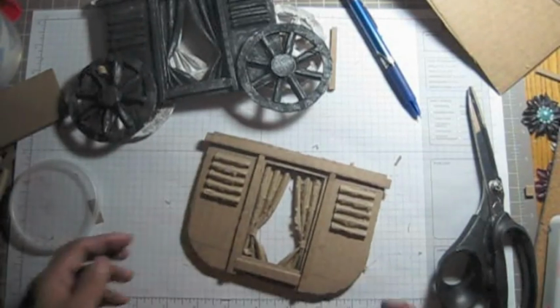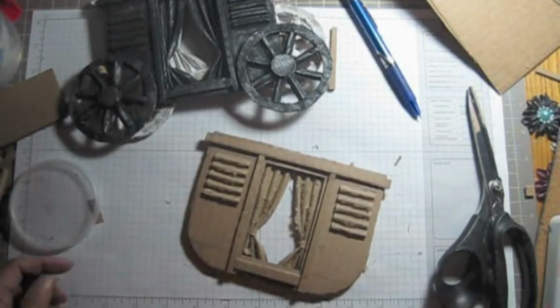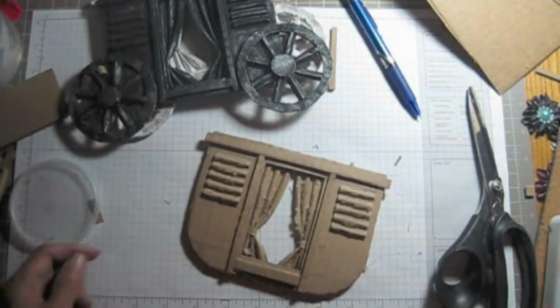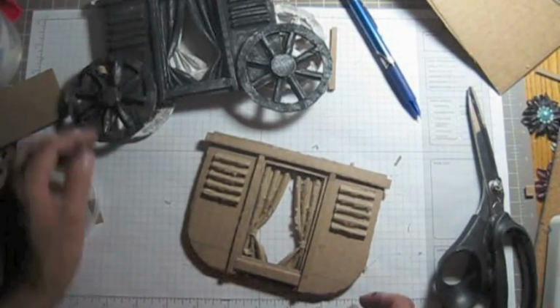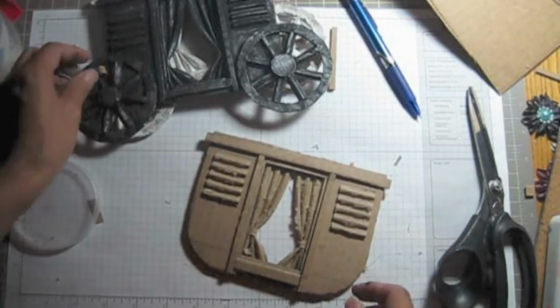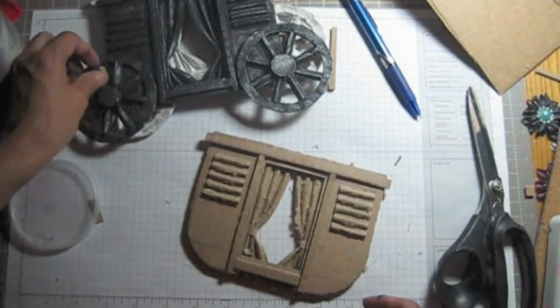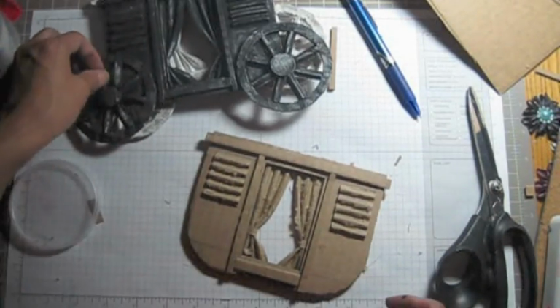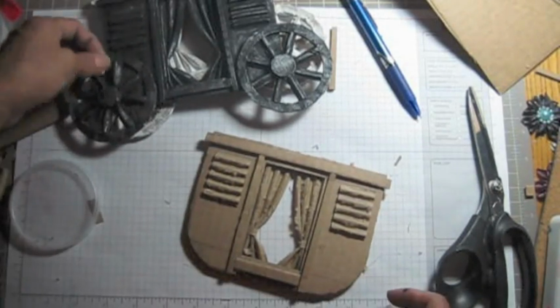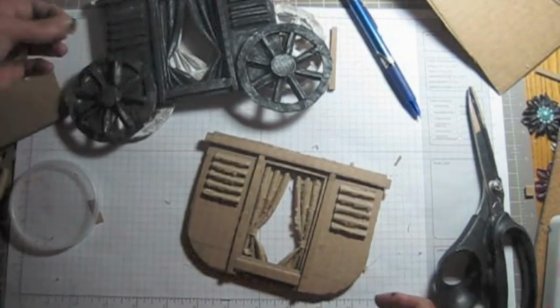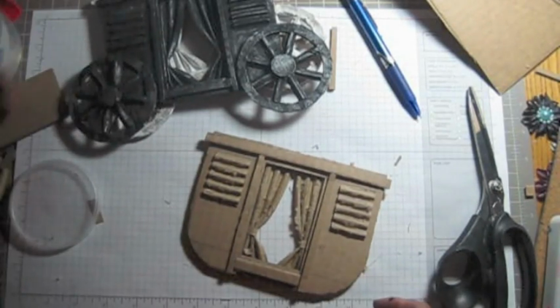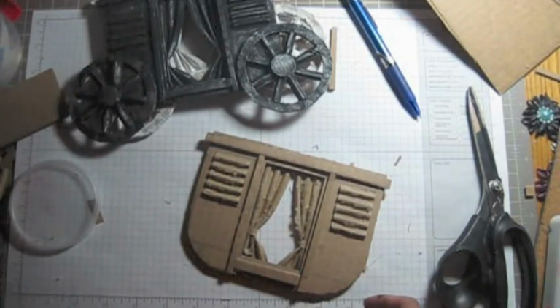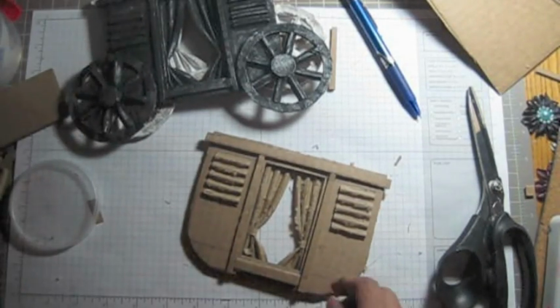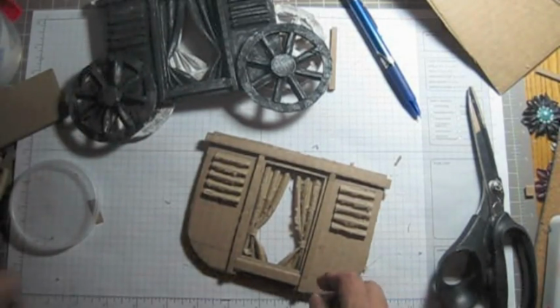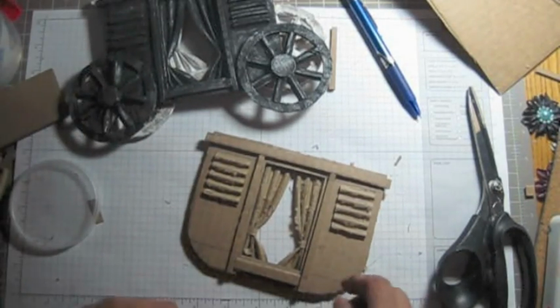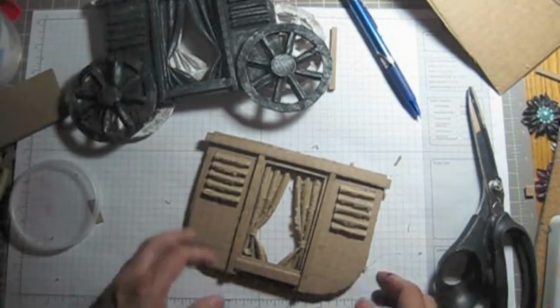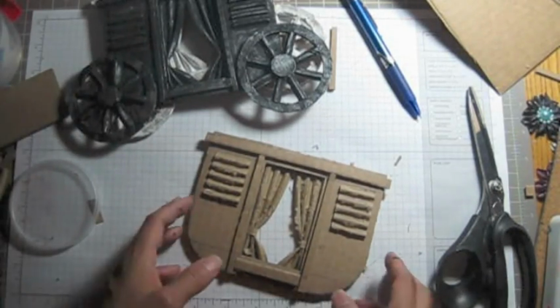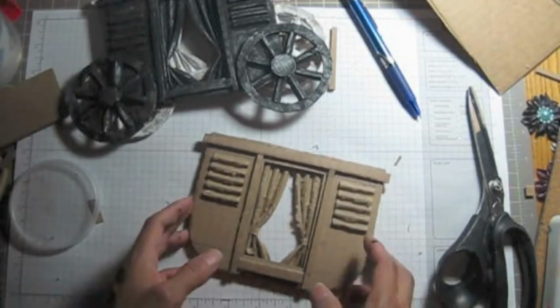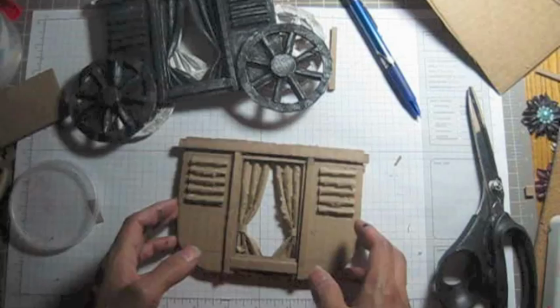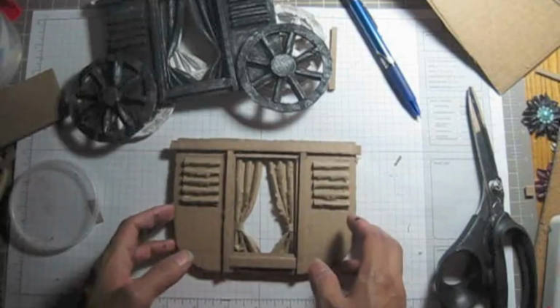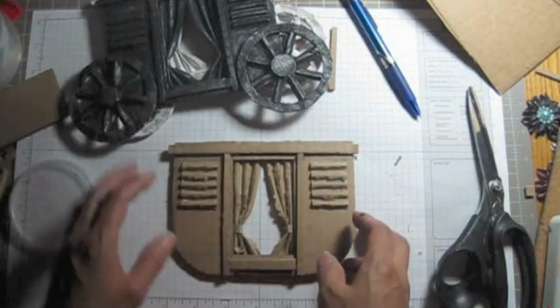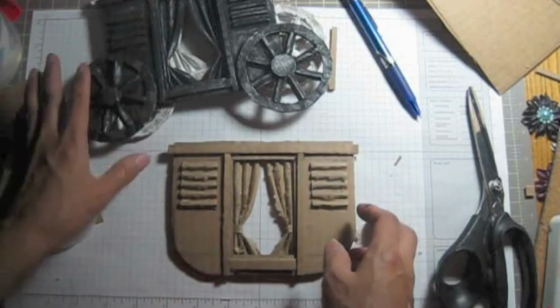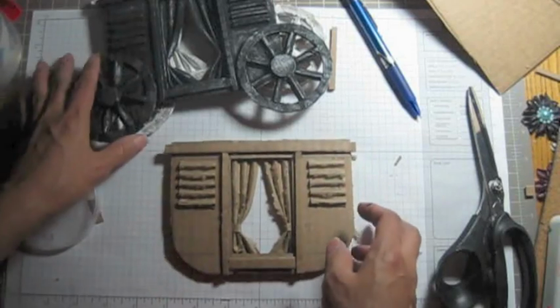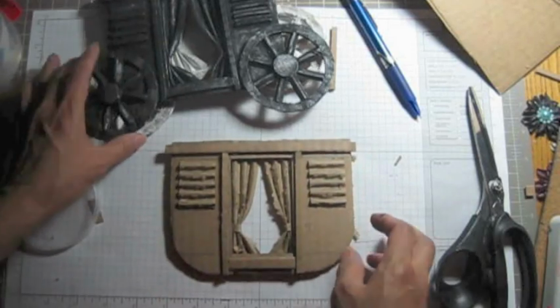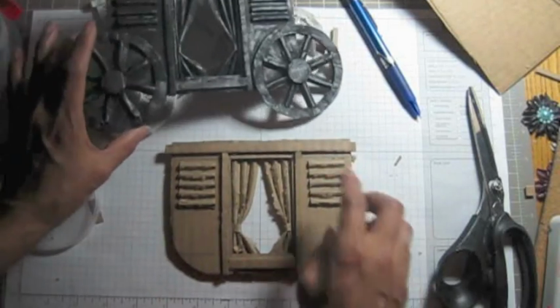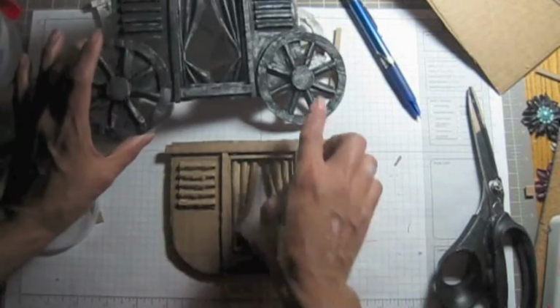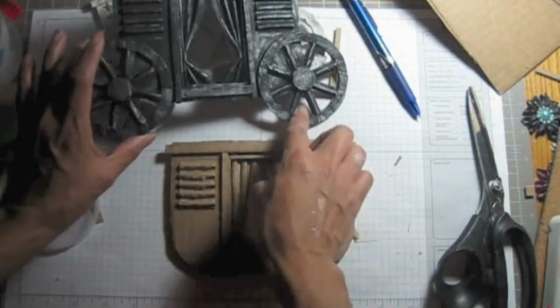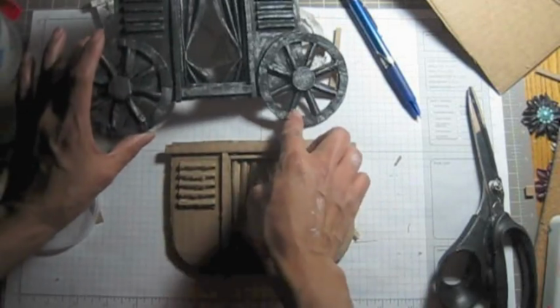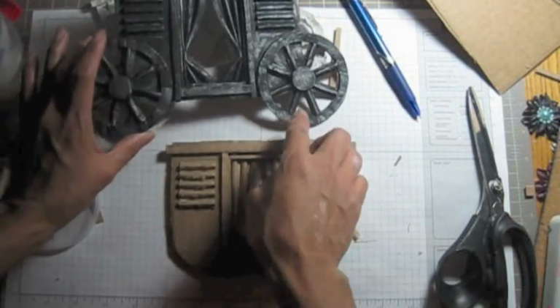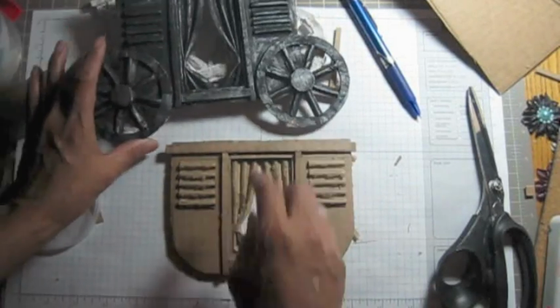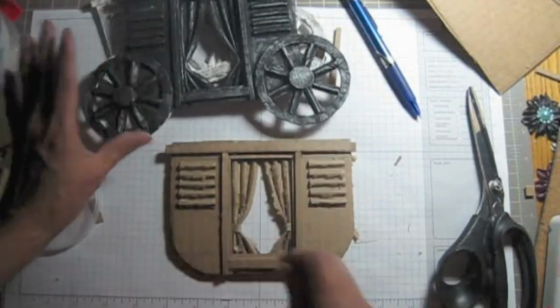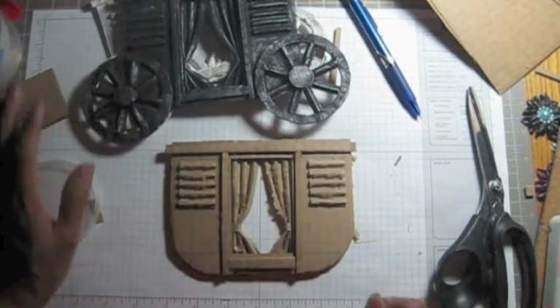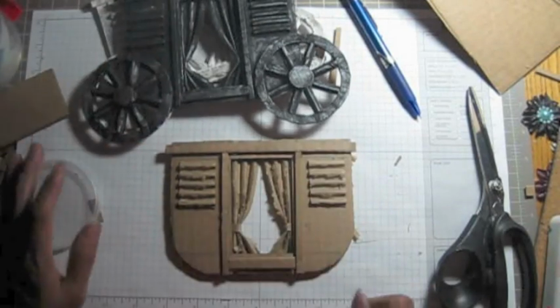Now the next part is going to be the wheel.